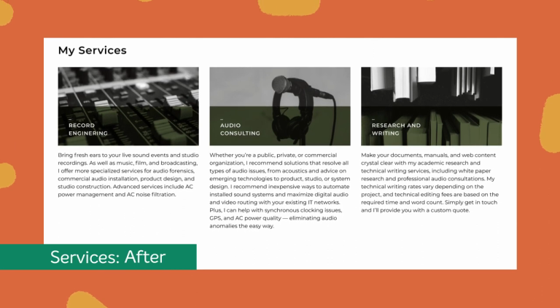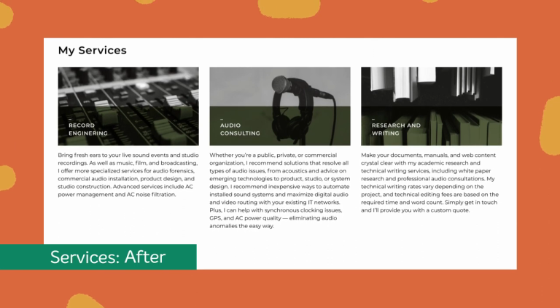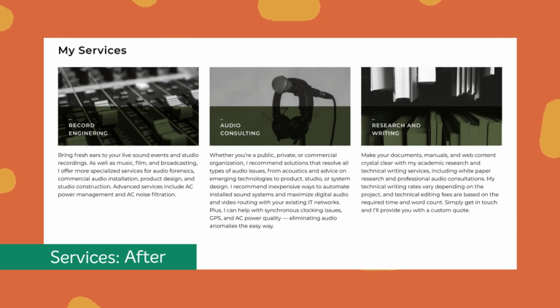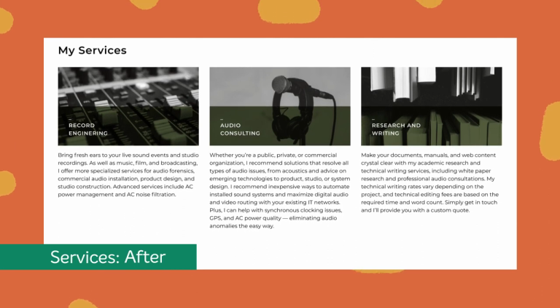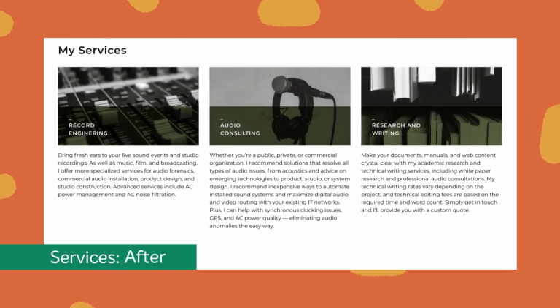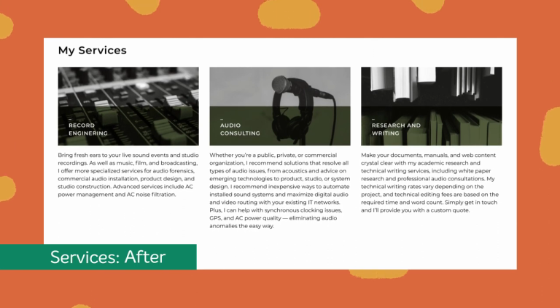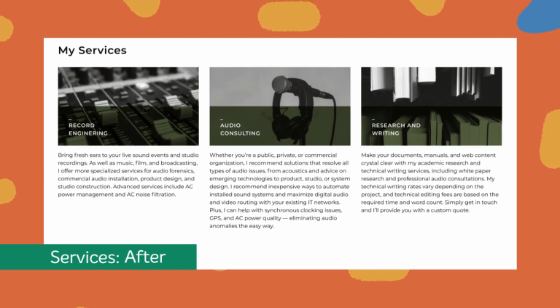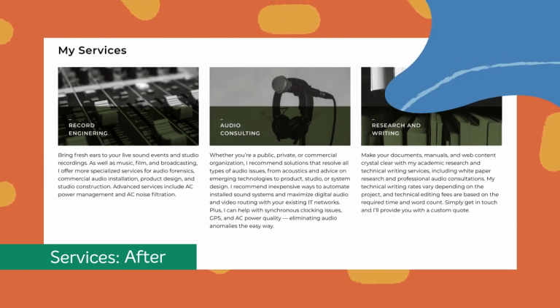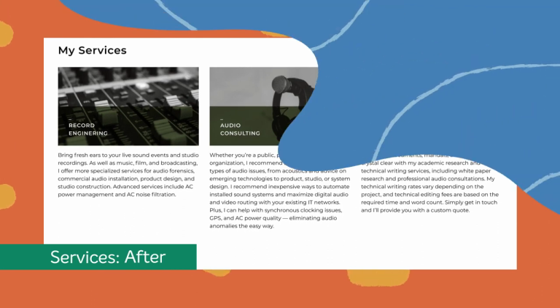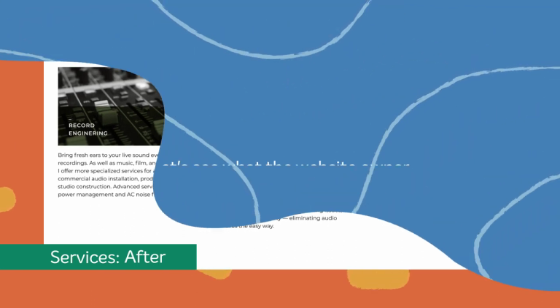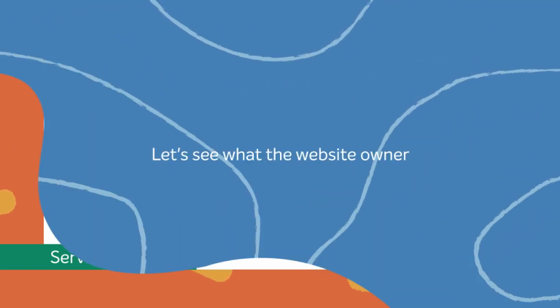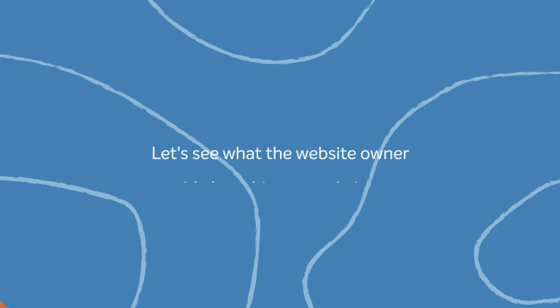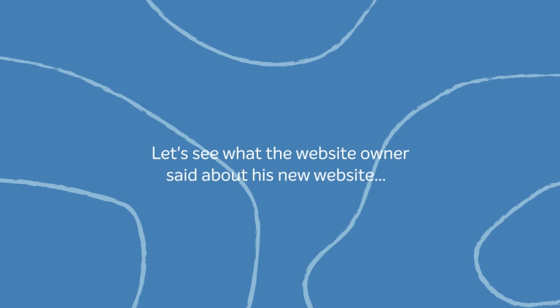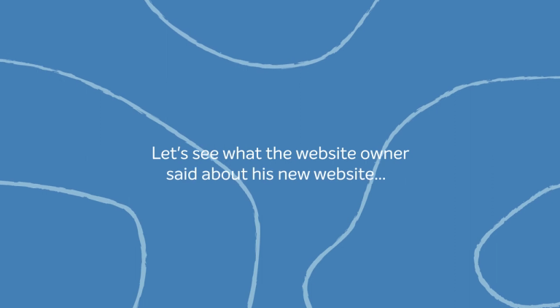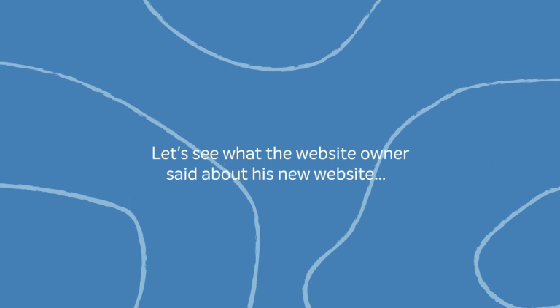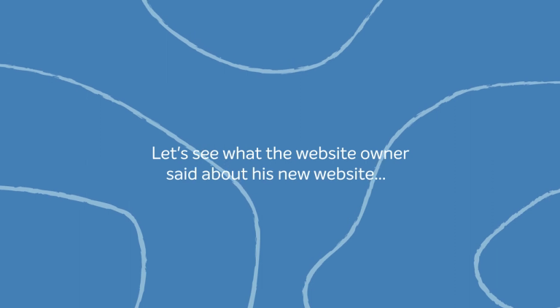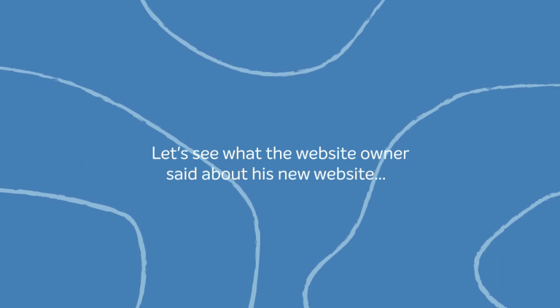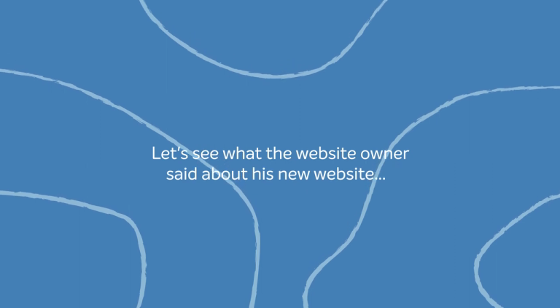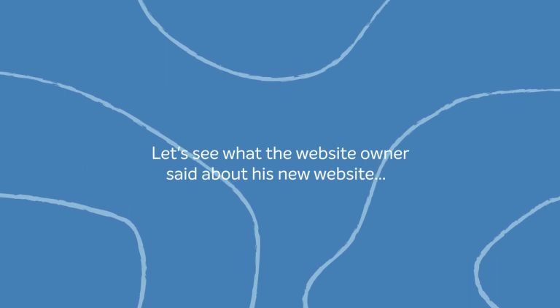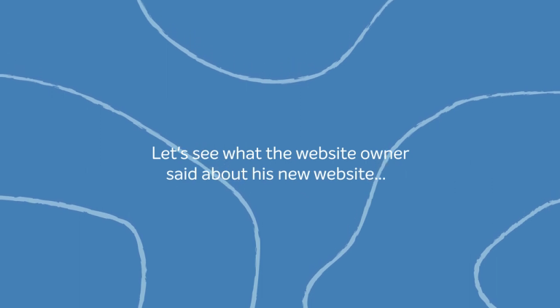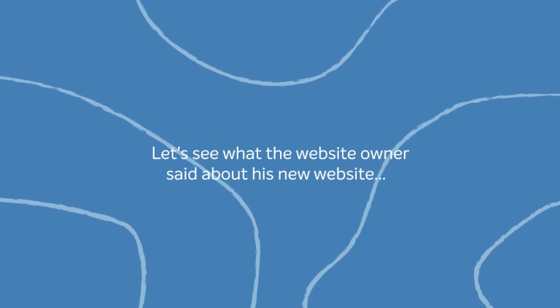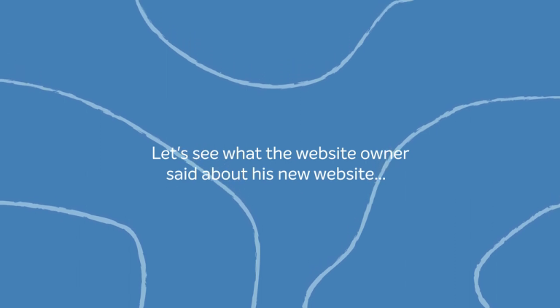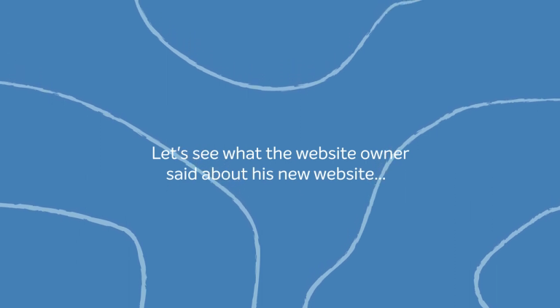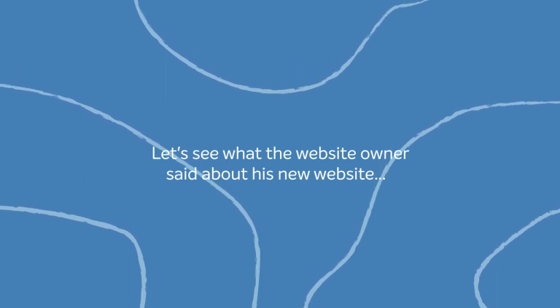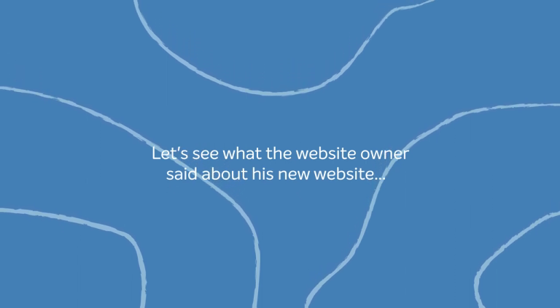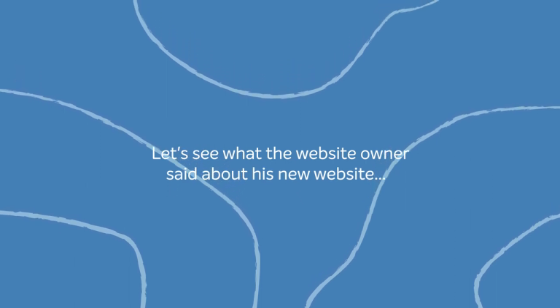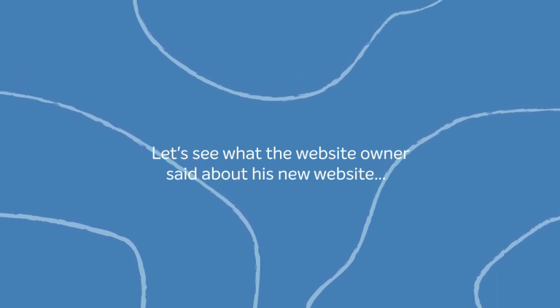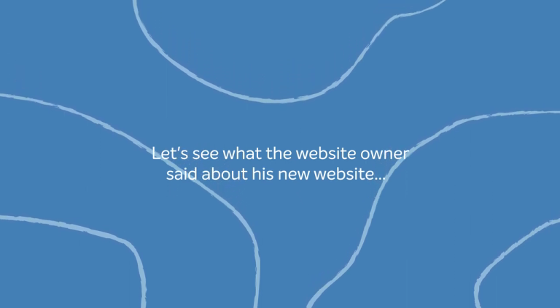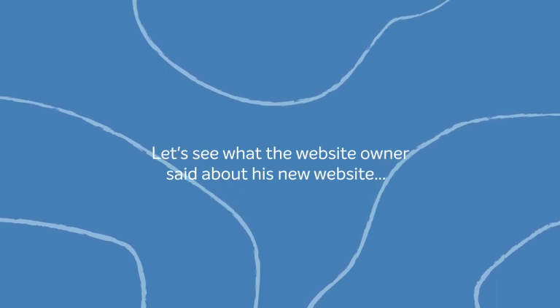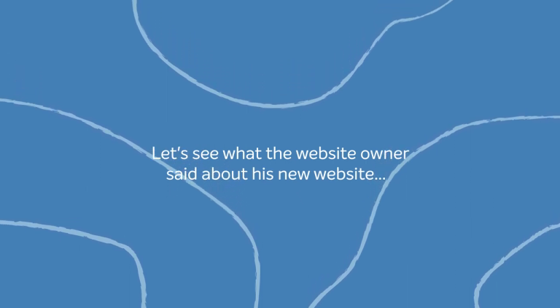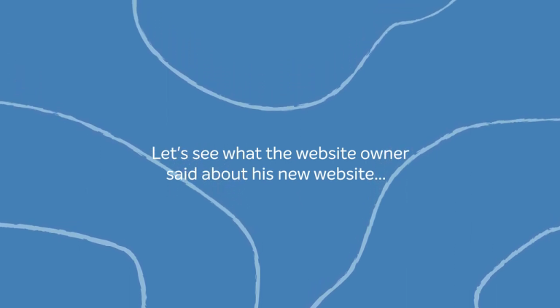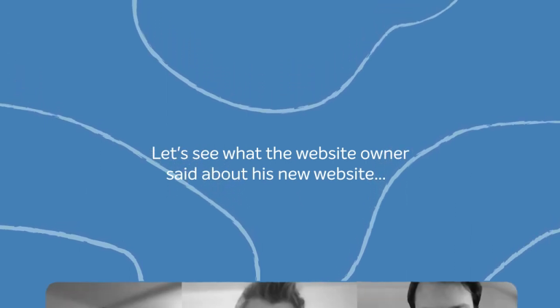Now for the big reveal. Let's see Mr. Mike's reaction as he sees his rebooted site for the first time.